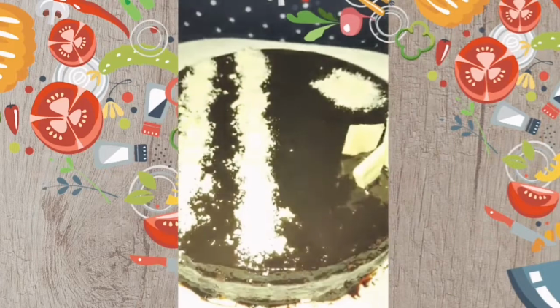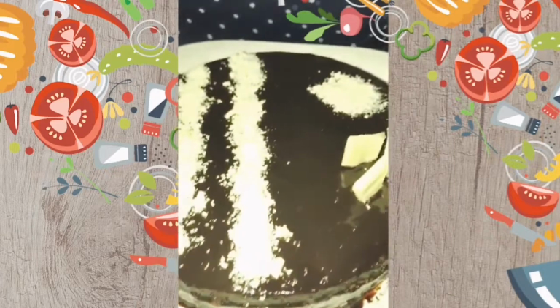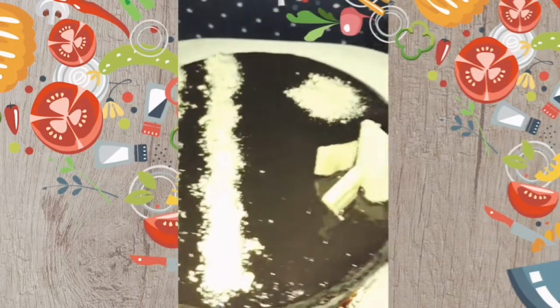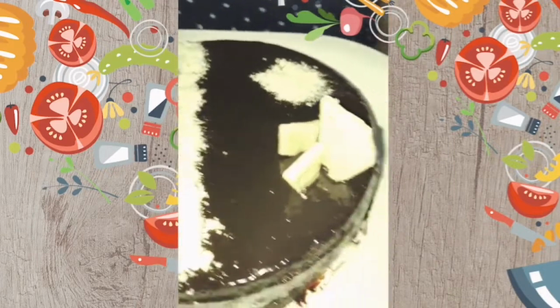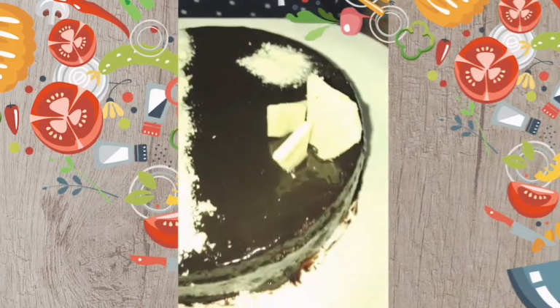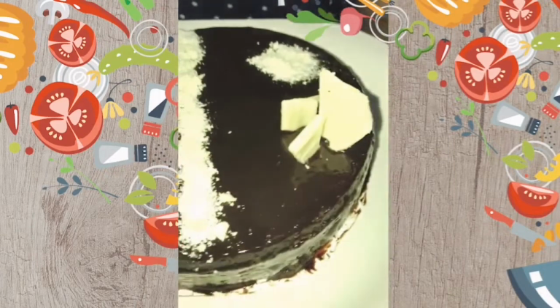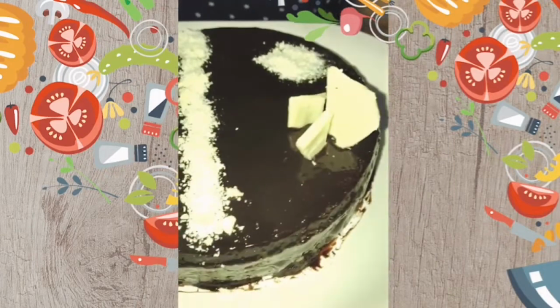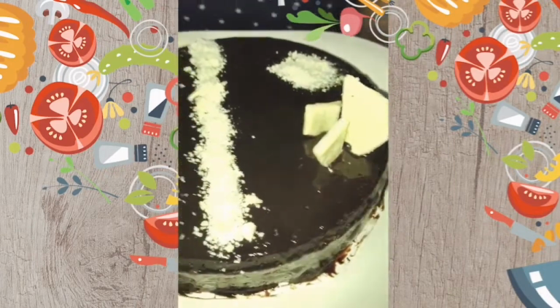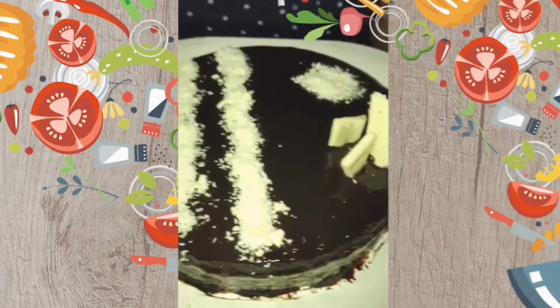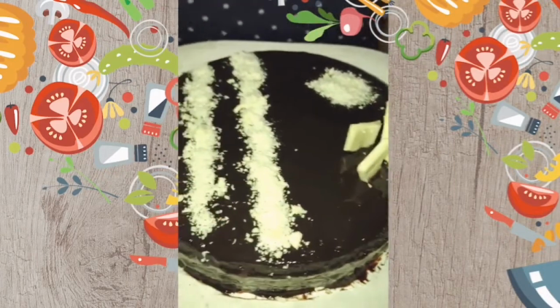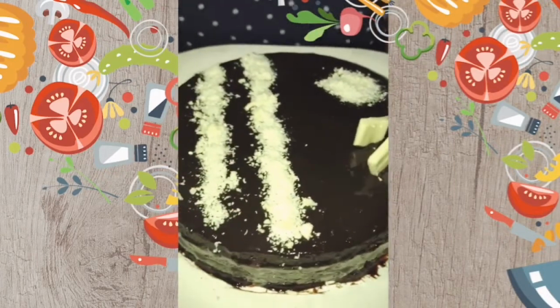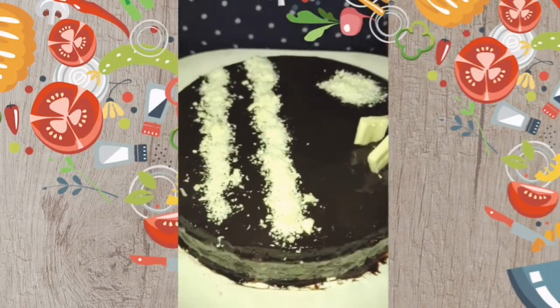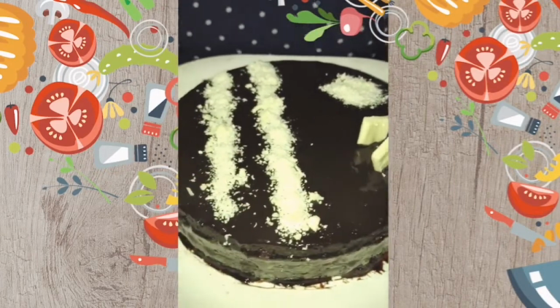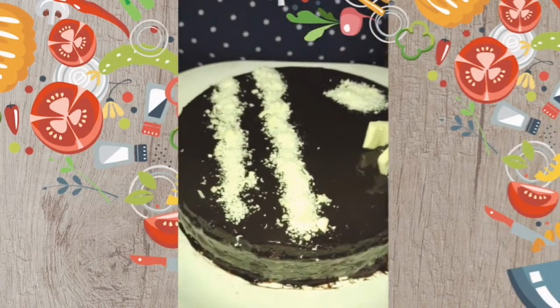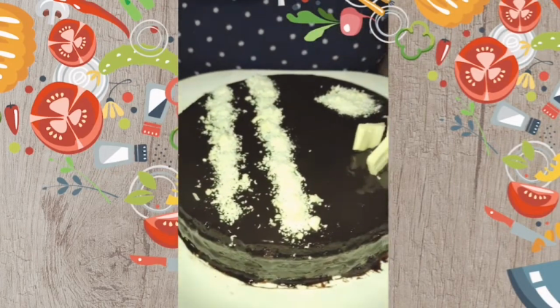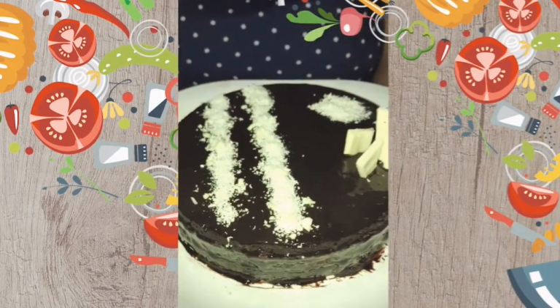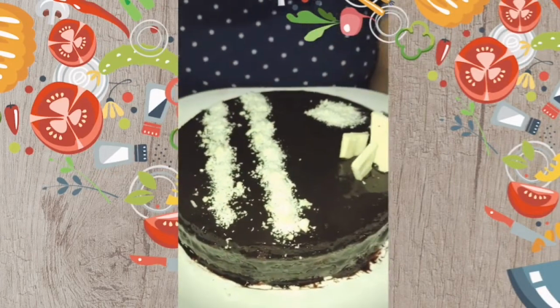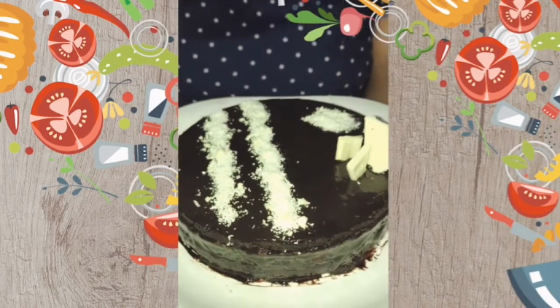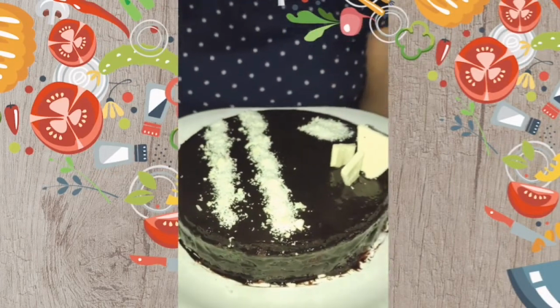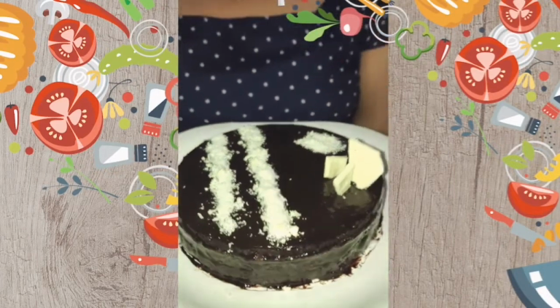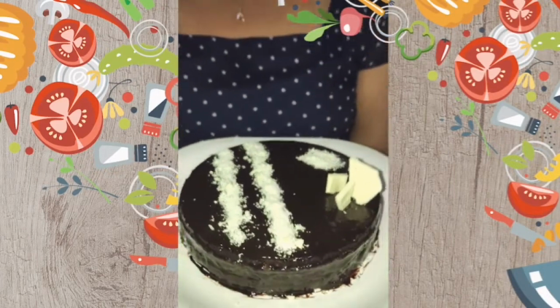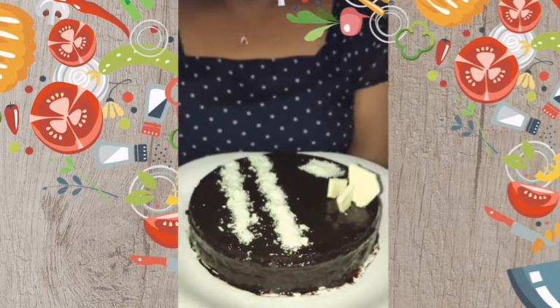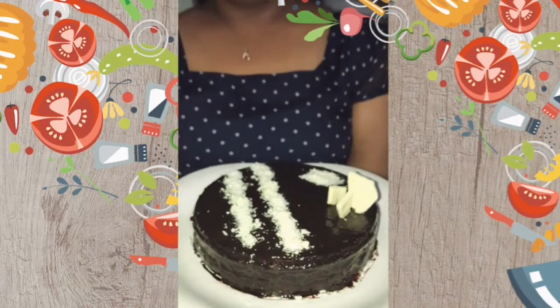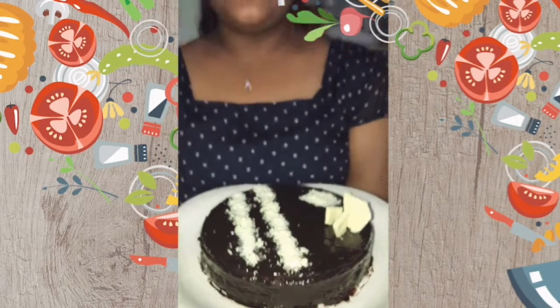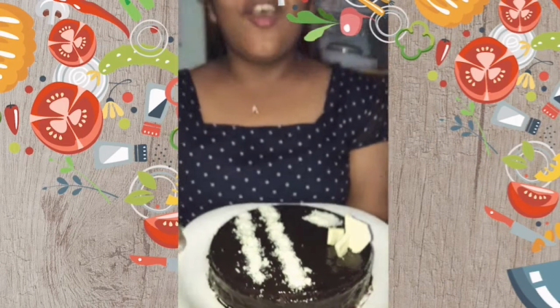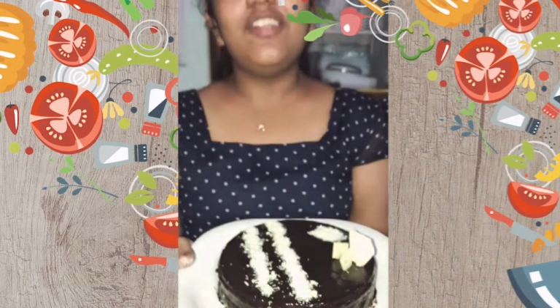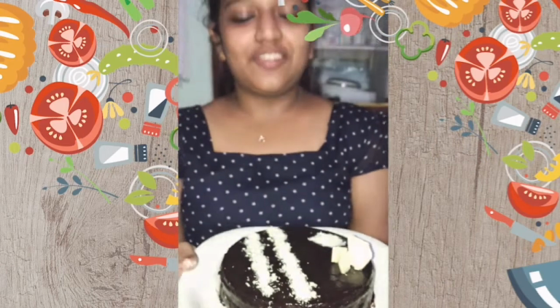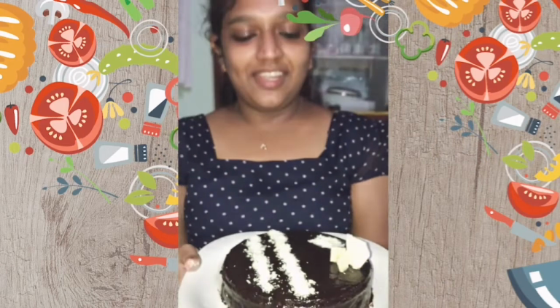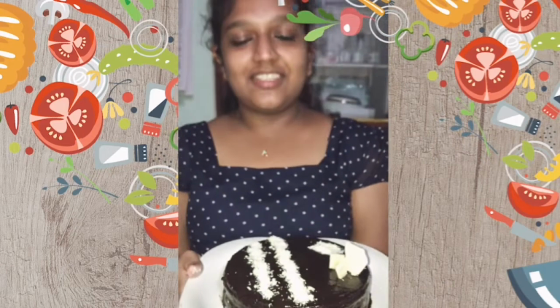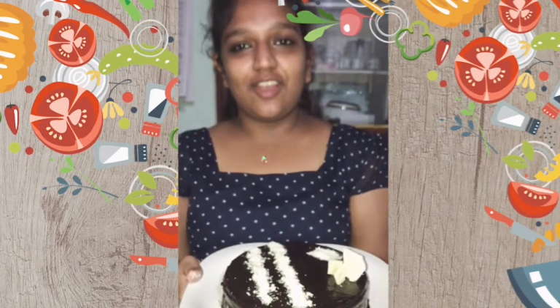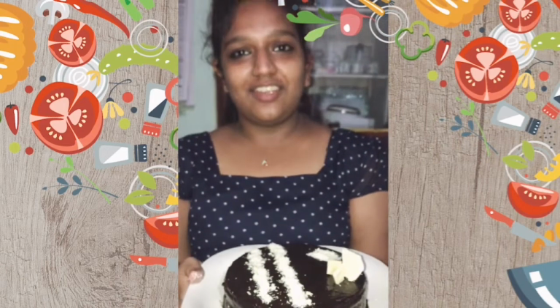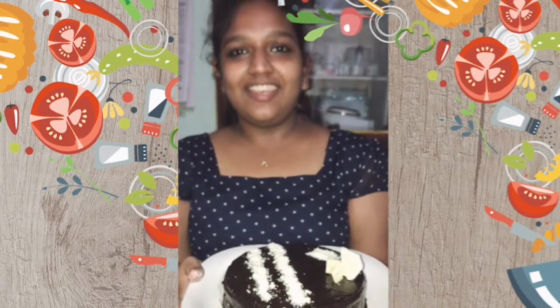Now, our chocolate cake is completely ready. I hope we all will try this chocolate cake.